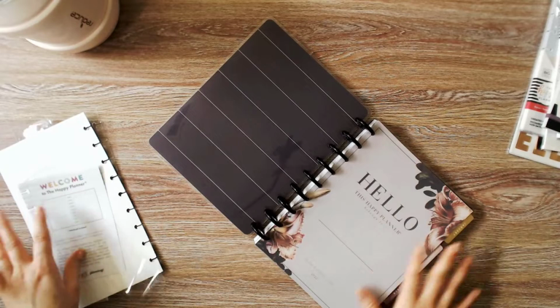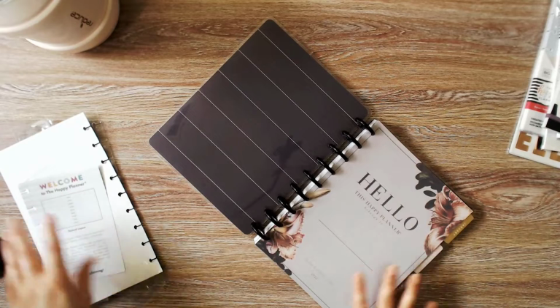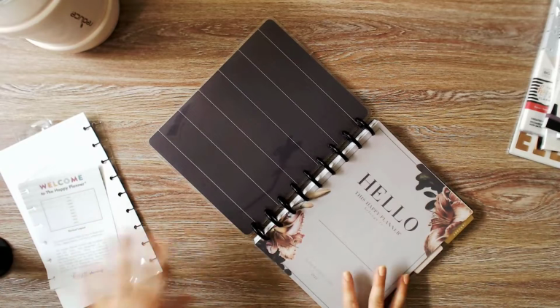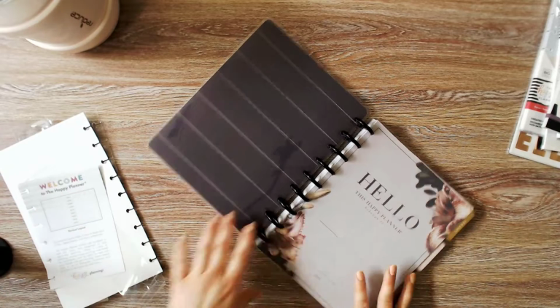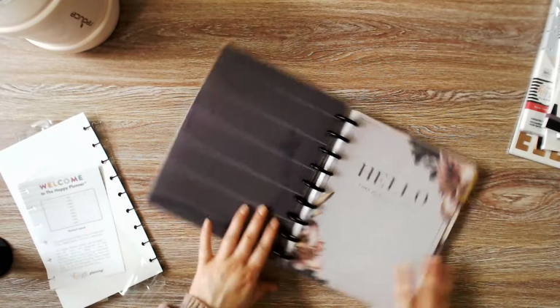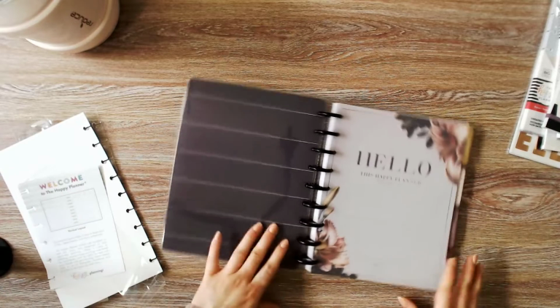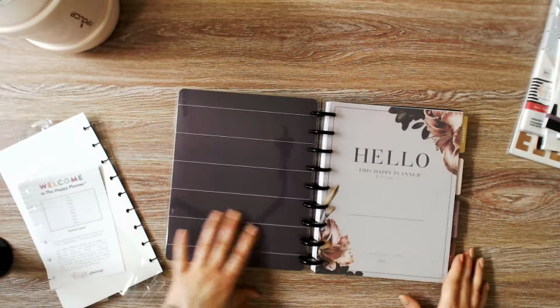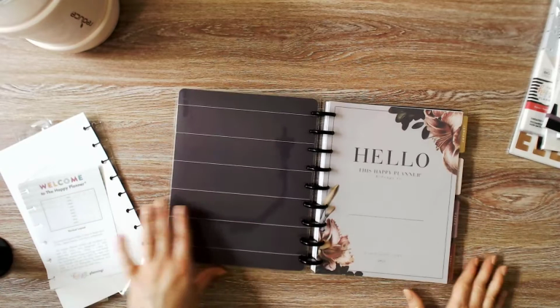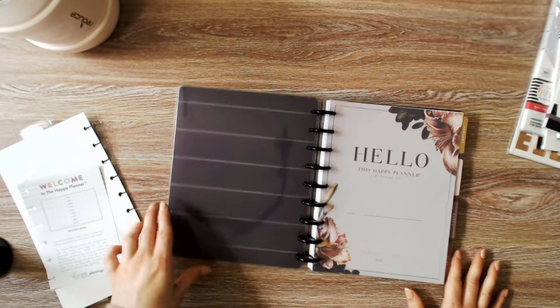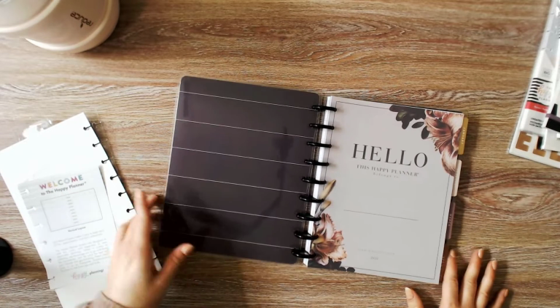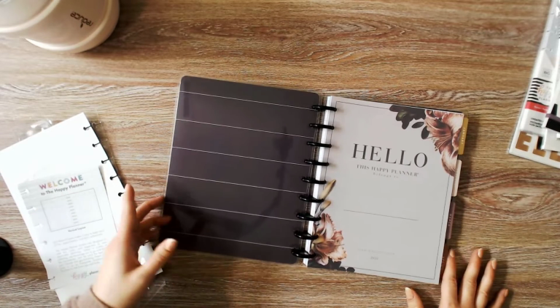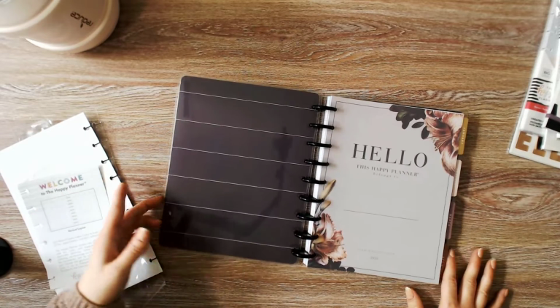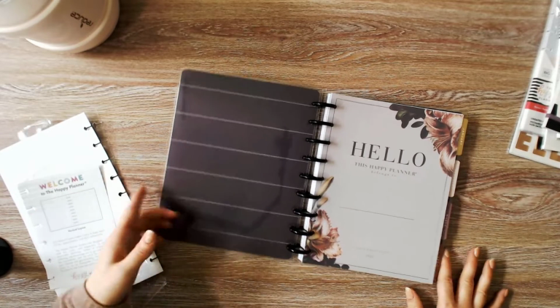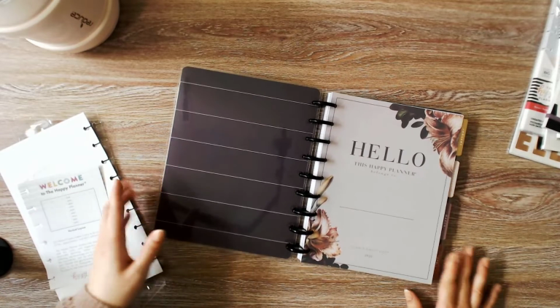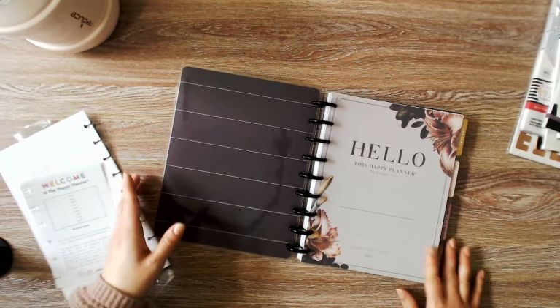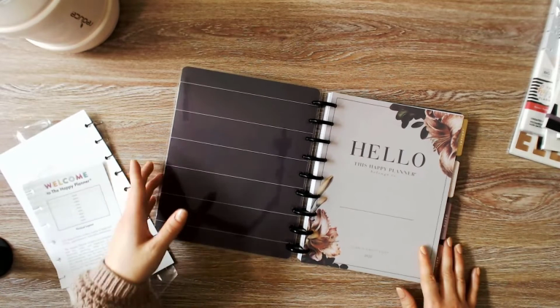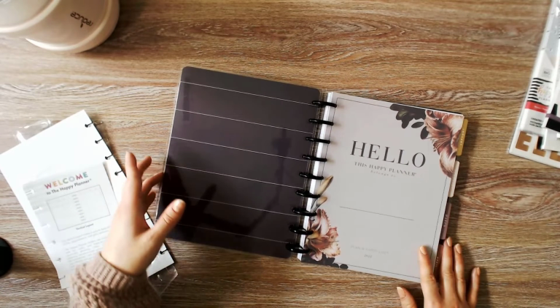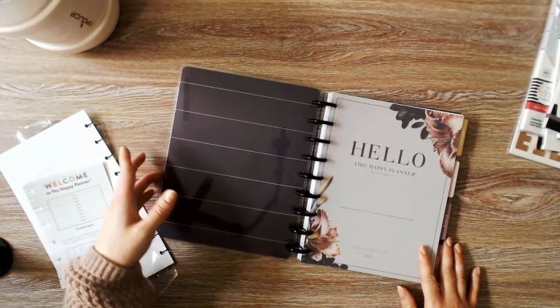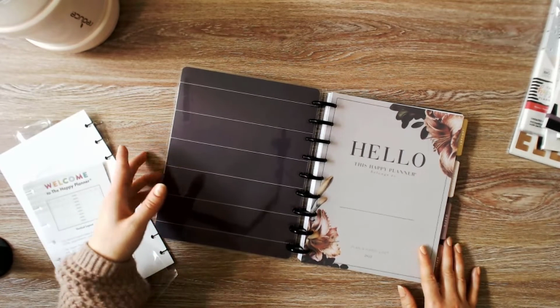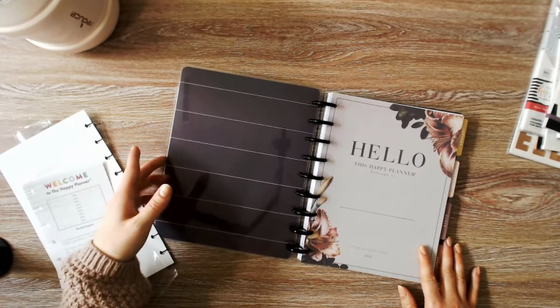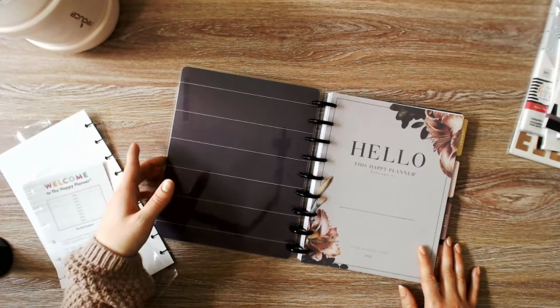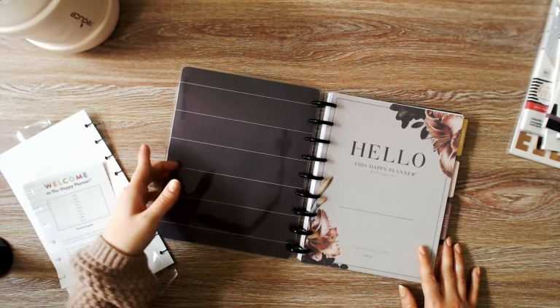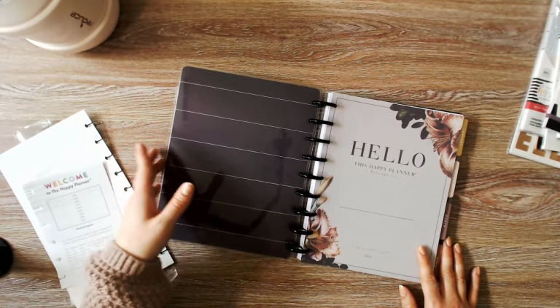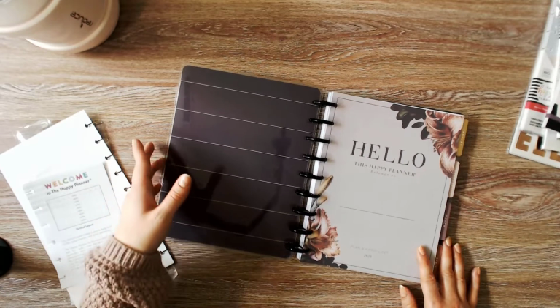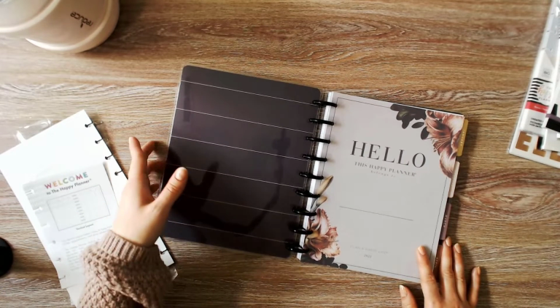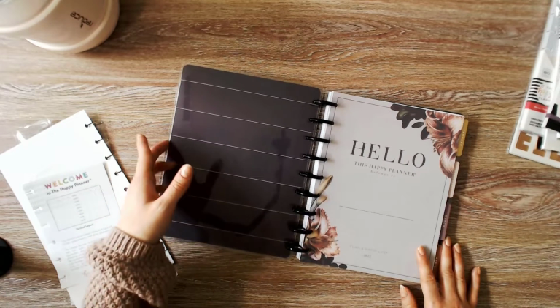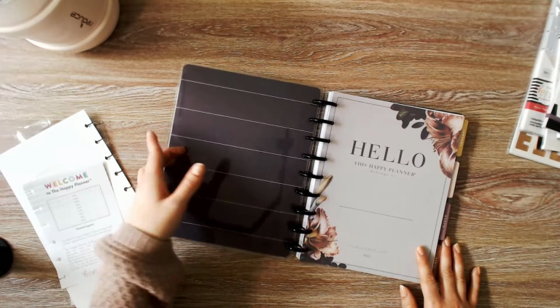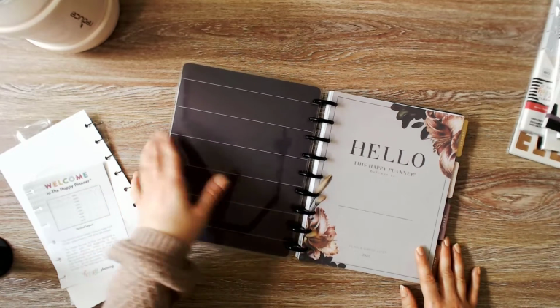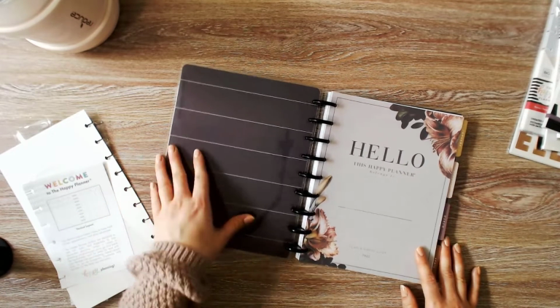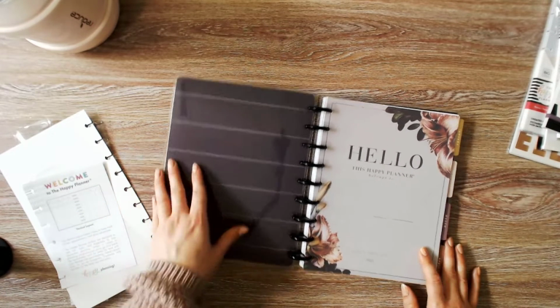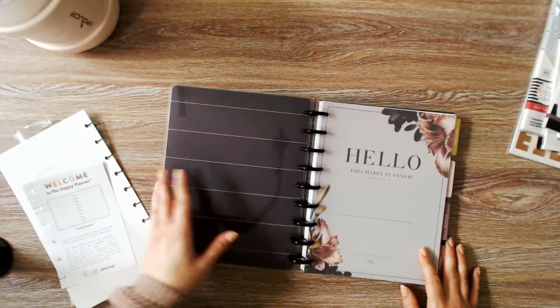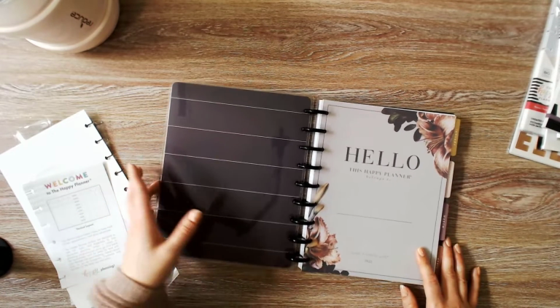It's been a few years since I've had a Happy Planner. There's a little symbol on the inside — a heart with a circle like the disc. And this is where I put my name.